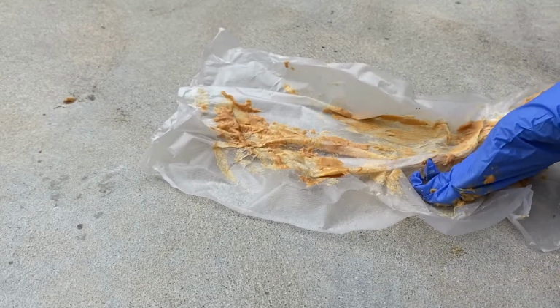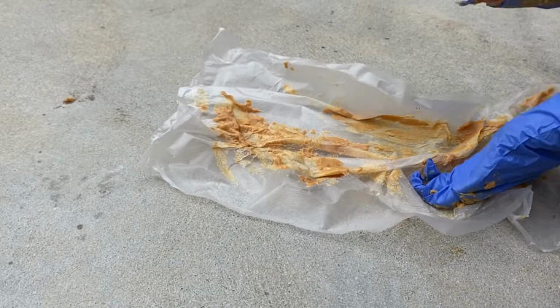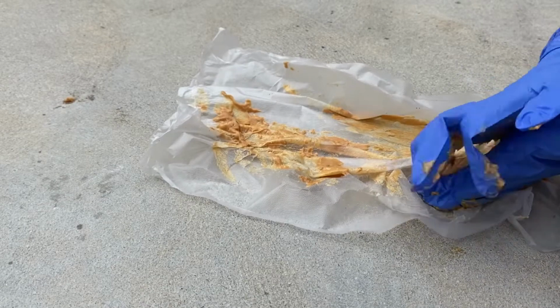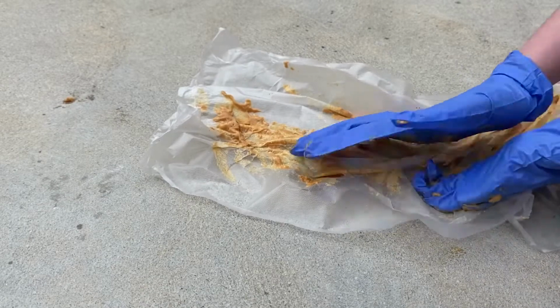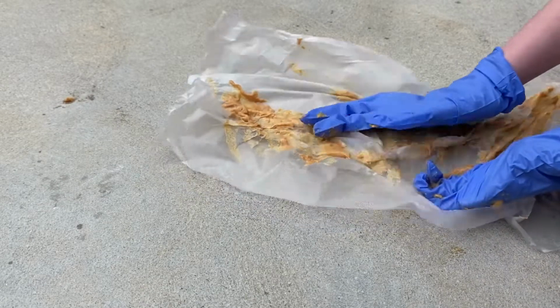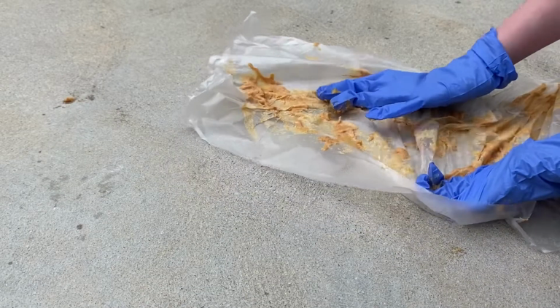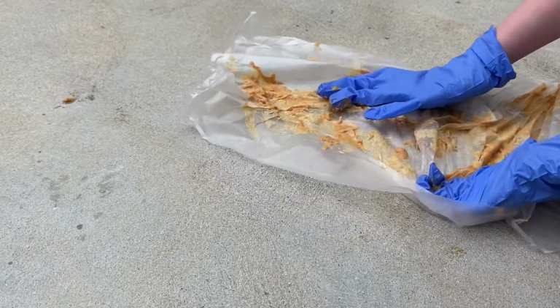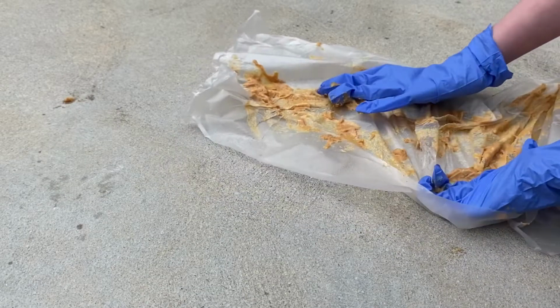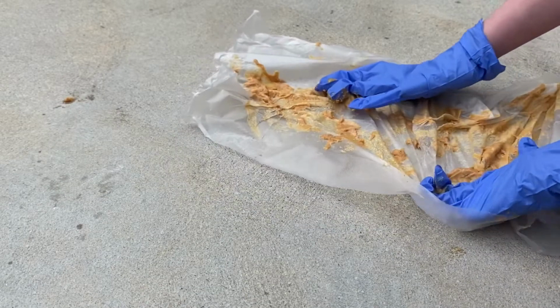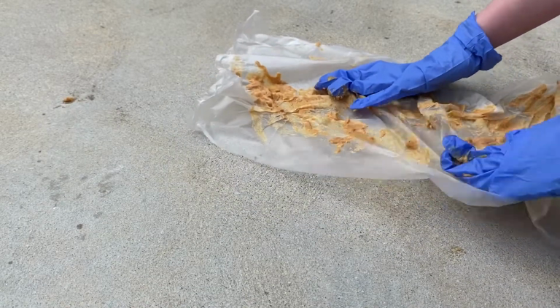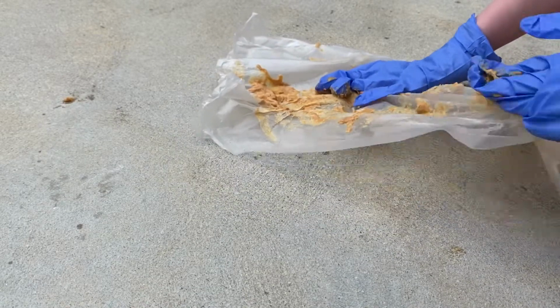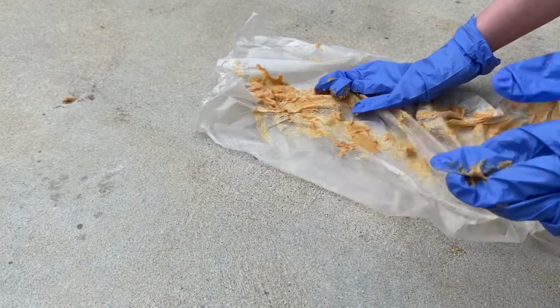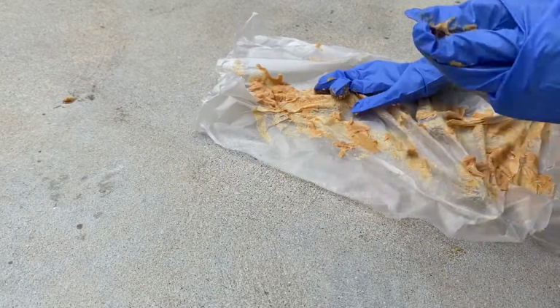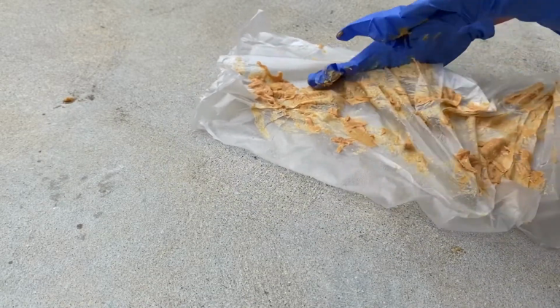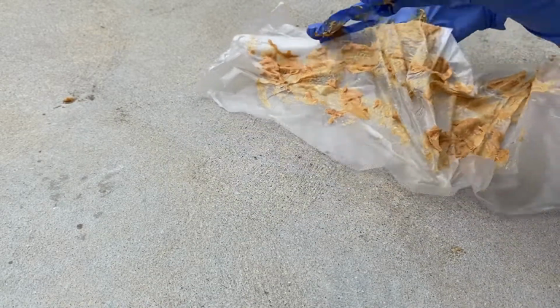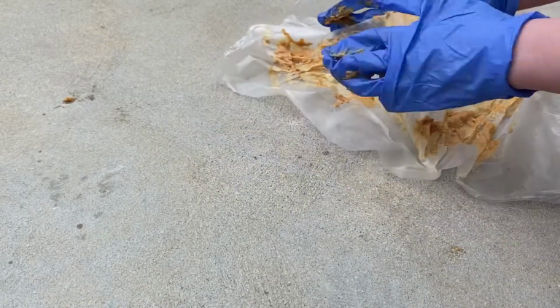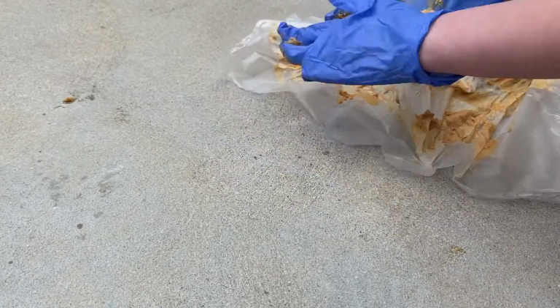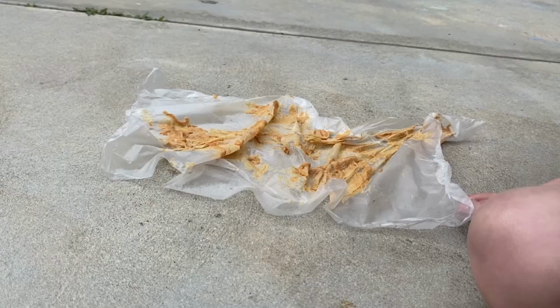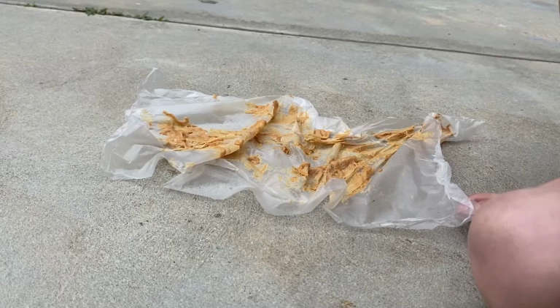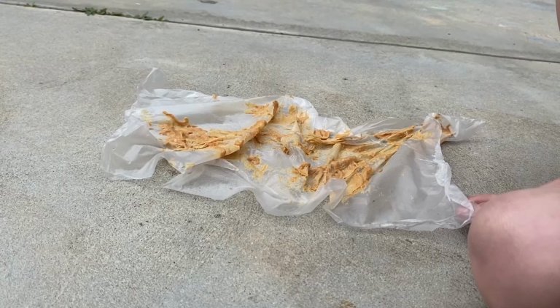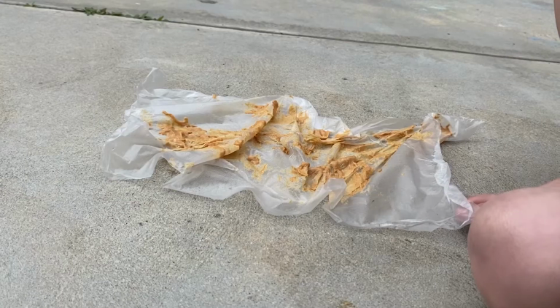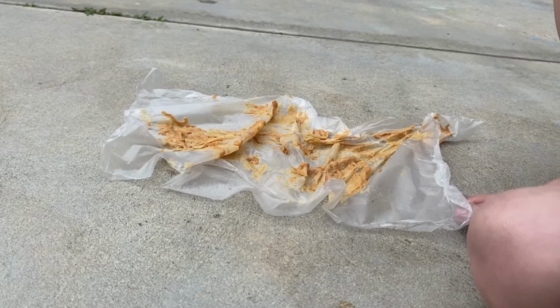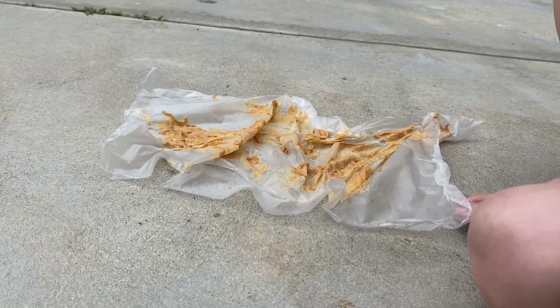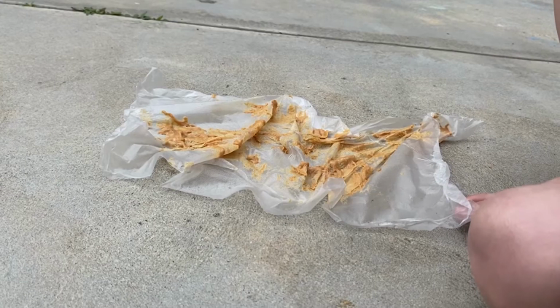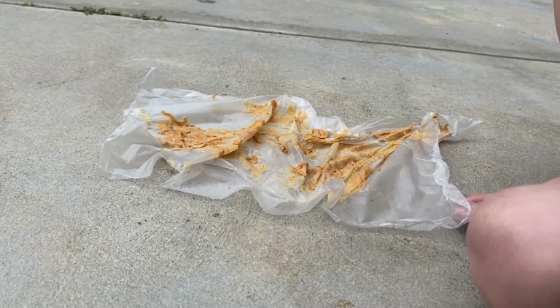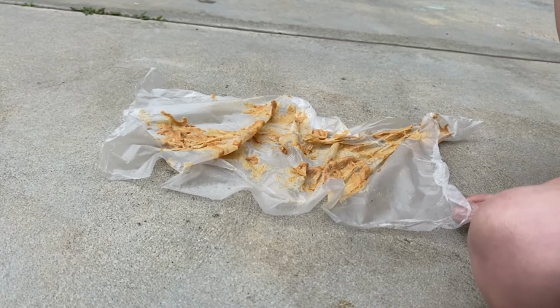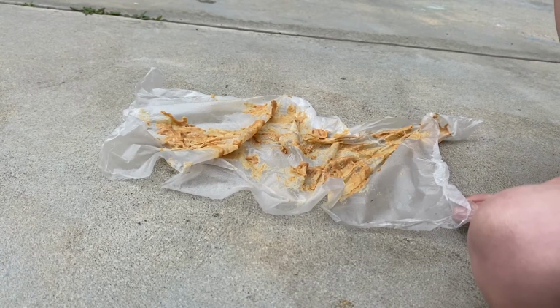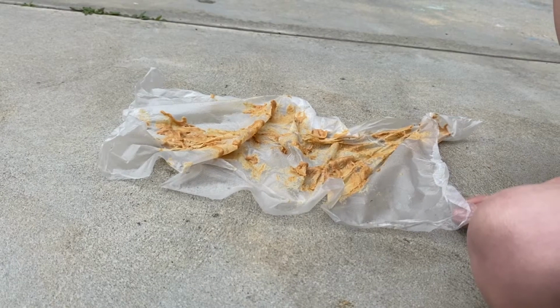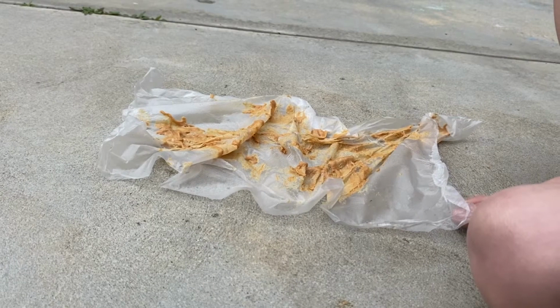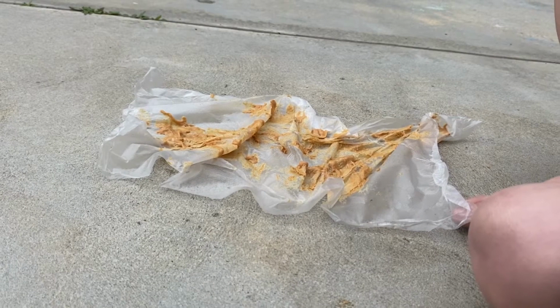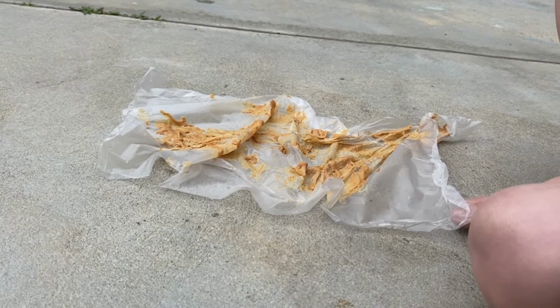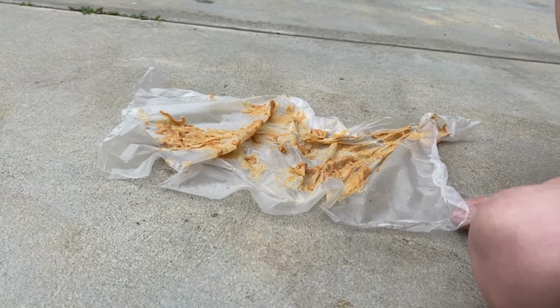Okay guys, I think this is good. Now it's all smeared. Now on to the siphon plaster.